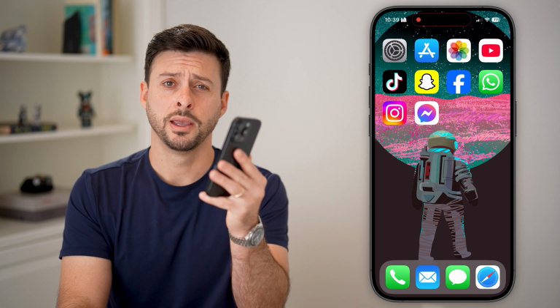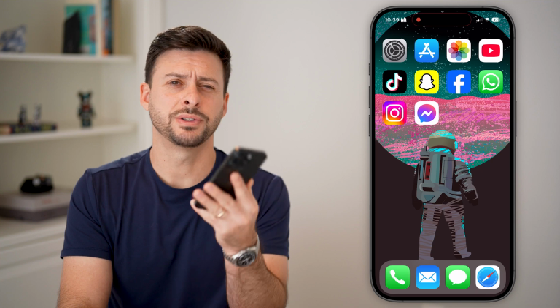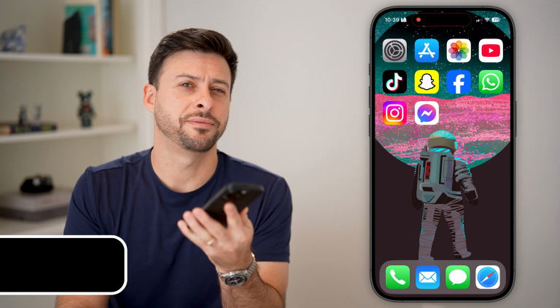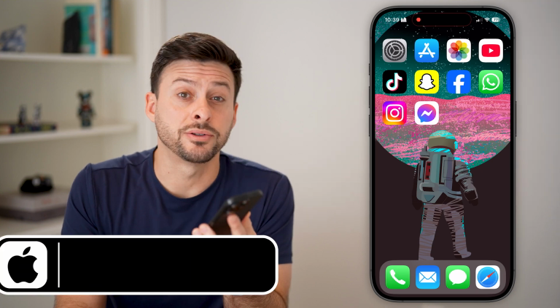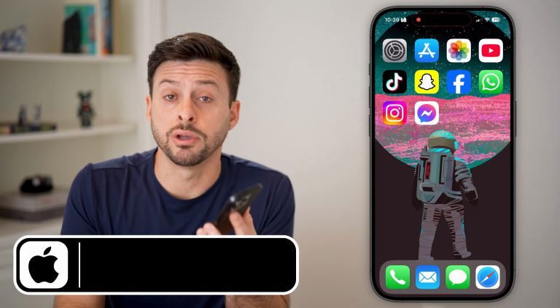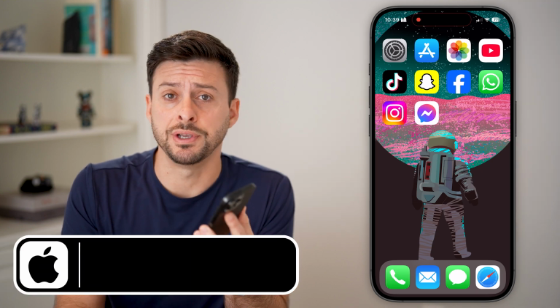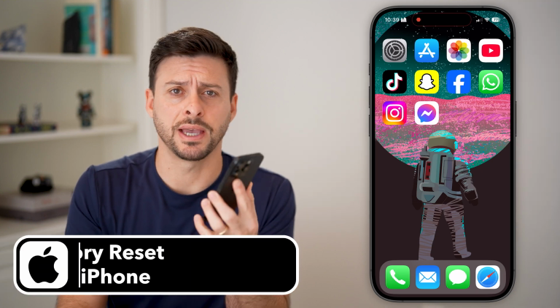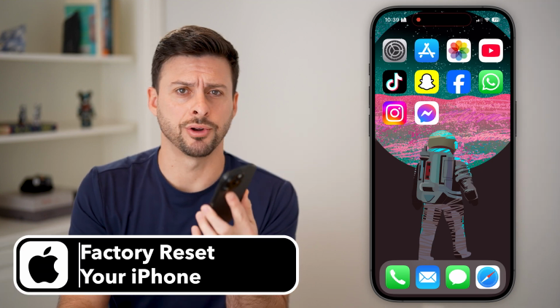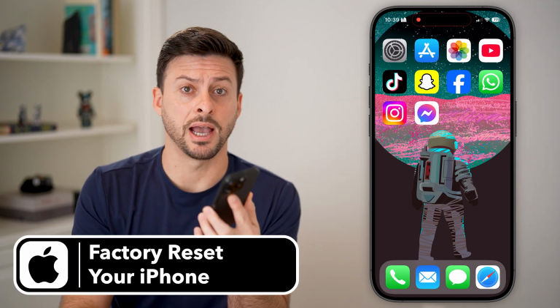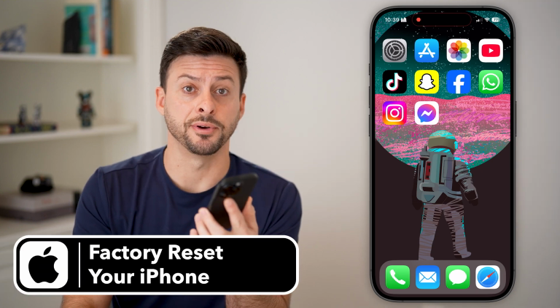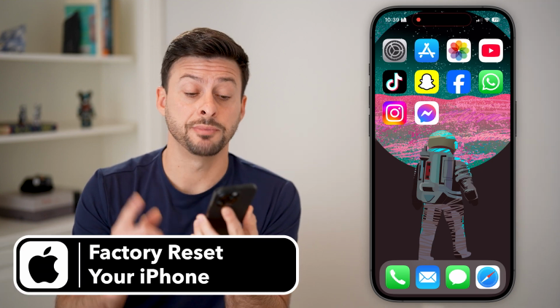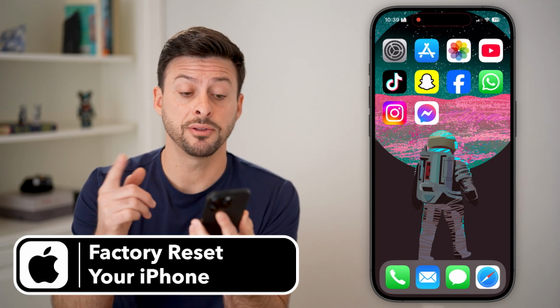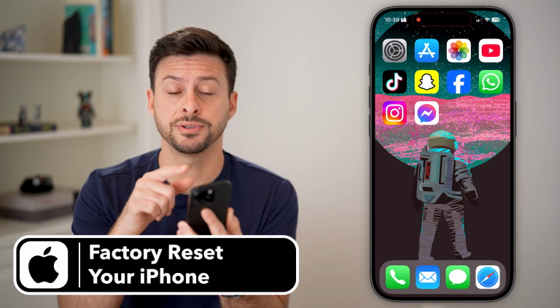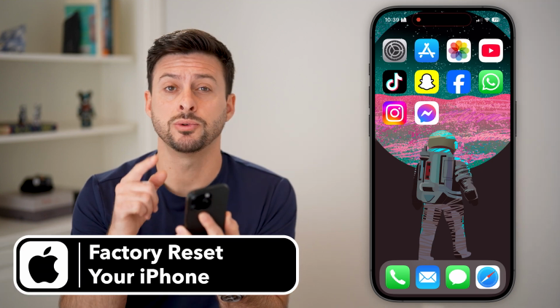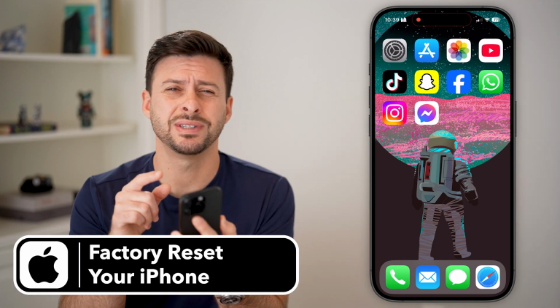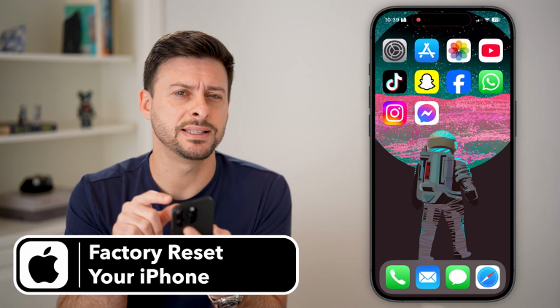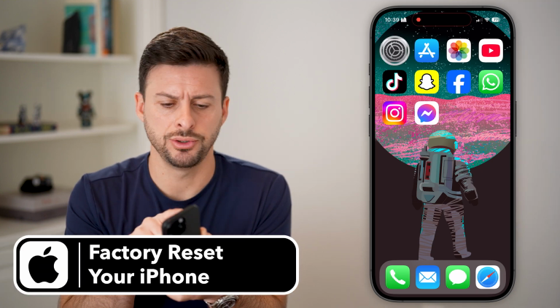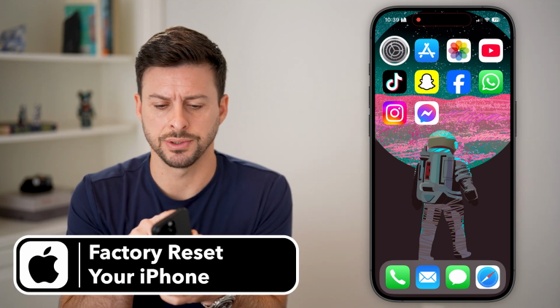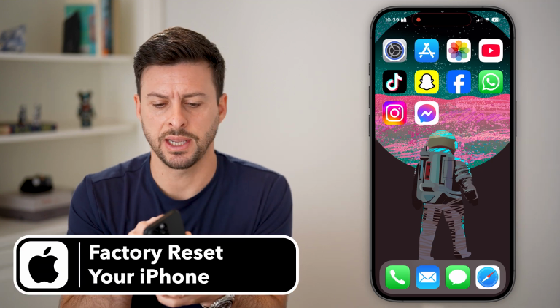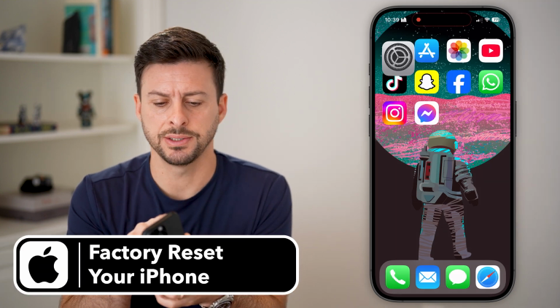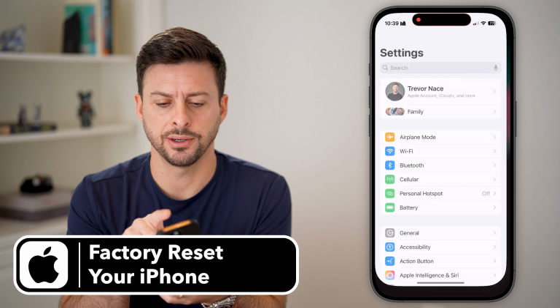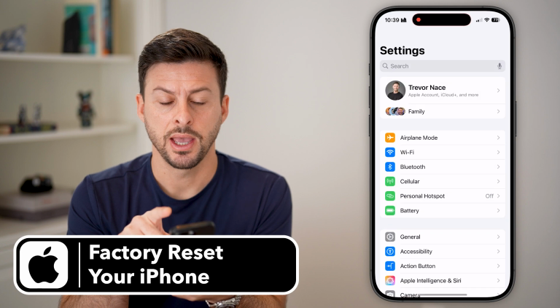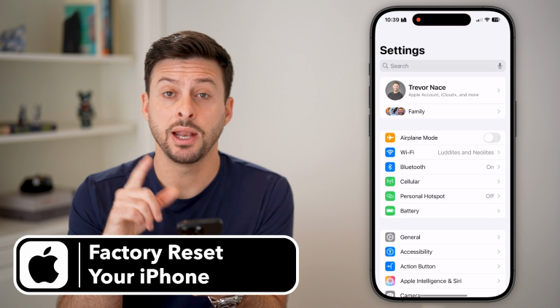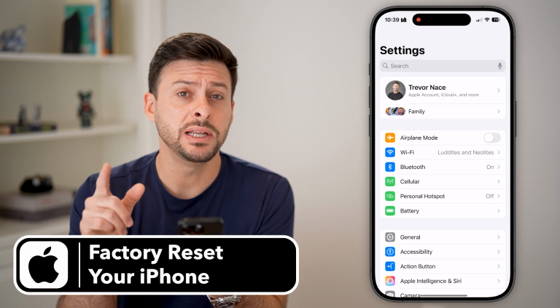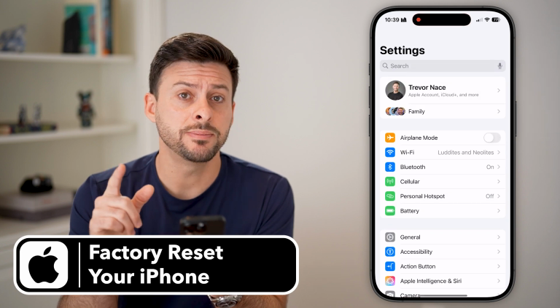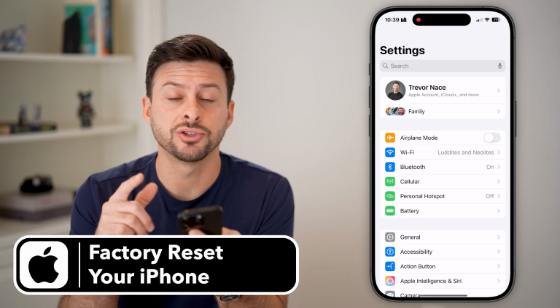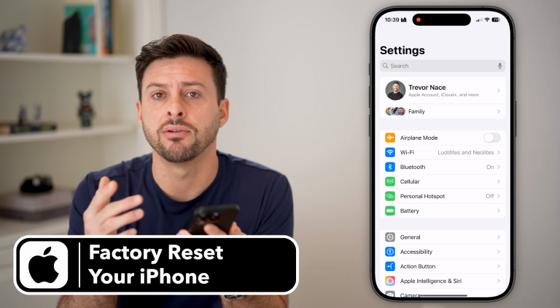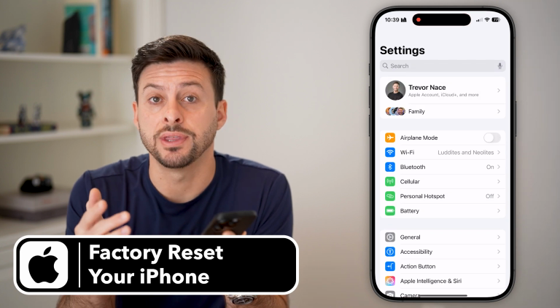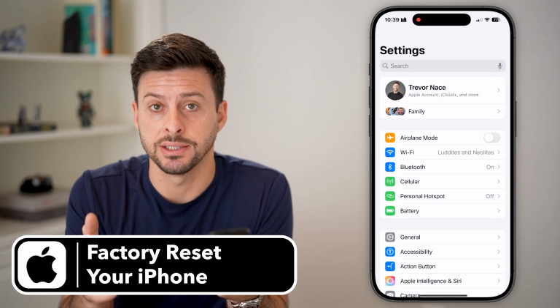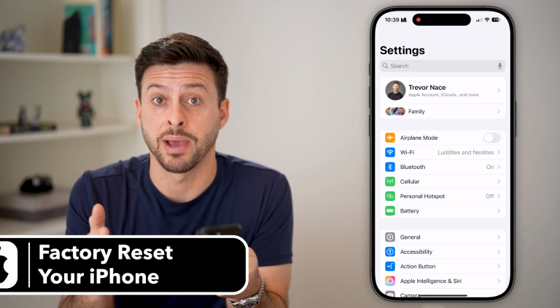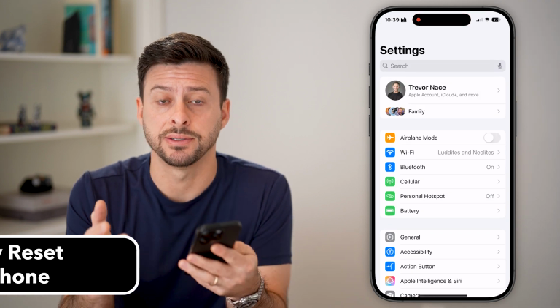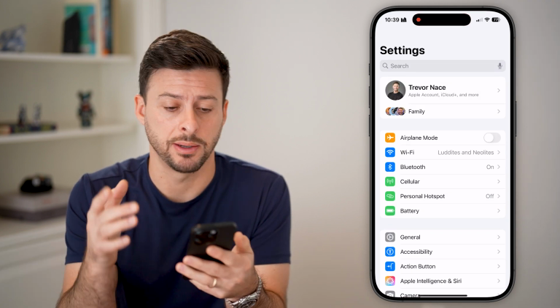Here's how to factory reset your iPhone. The first thing we'll do is head into your settings, and we need to make sure everything is backed up.